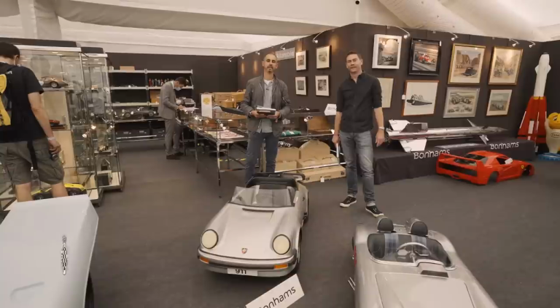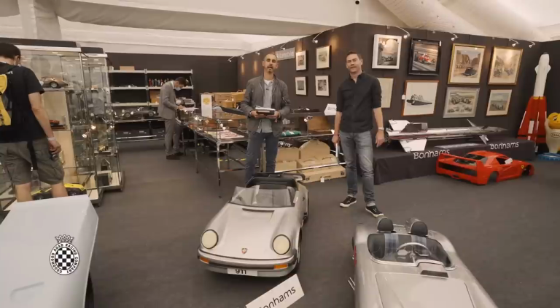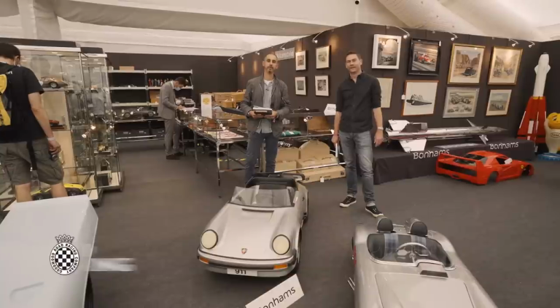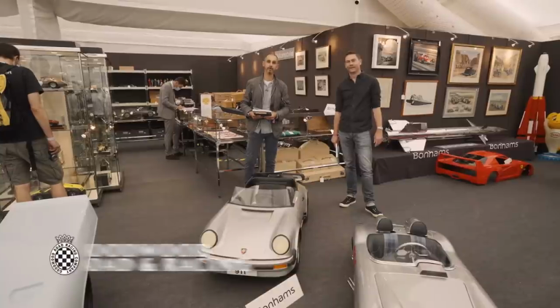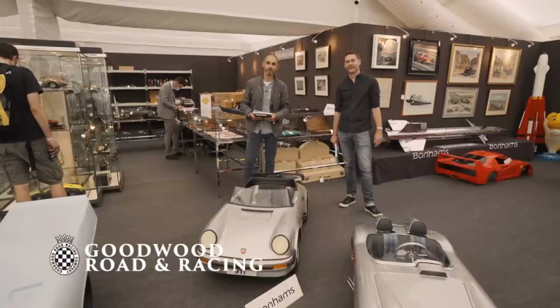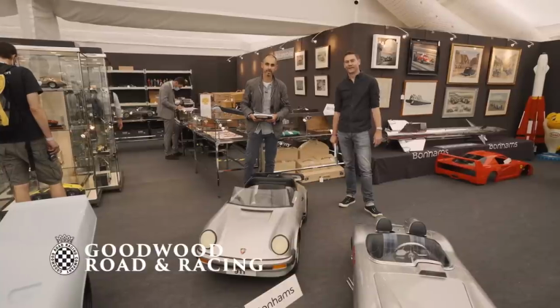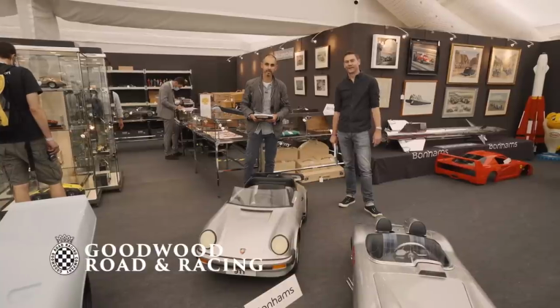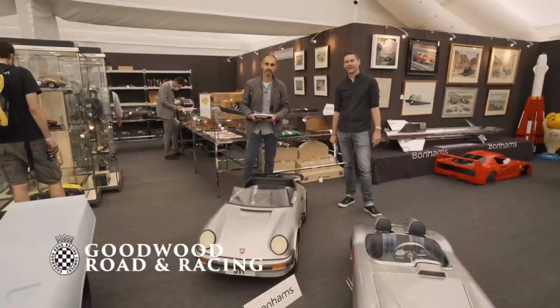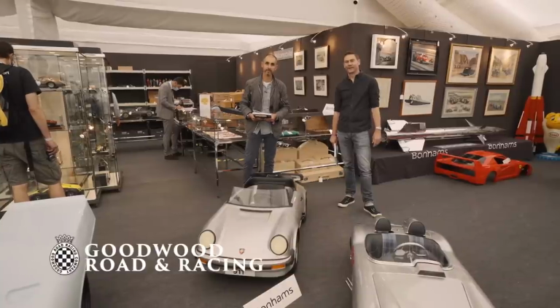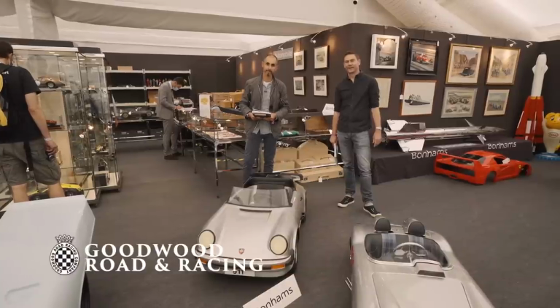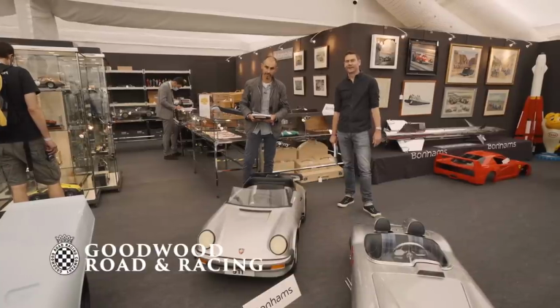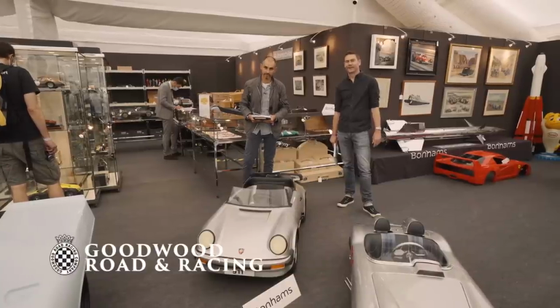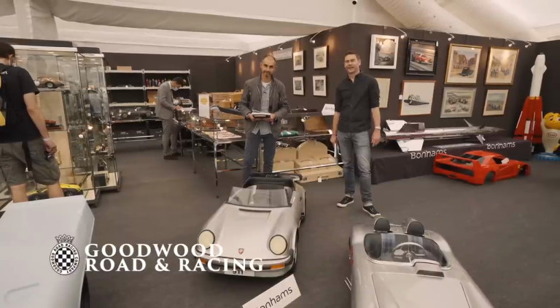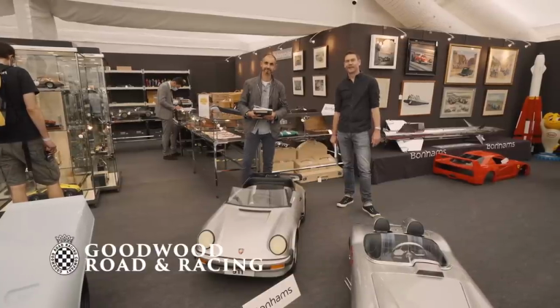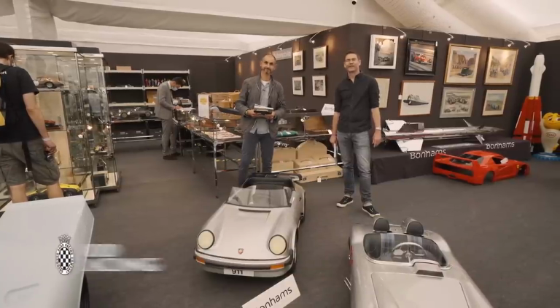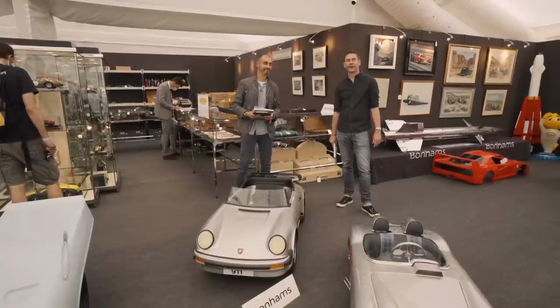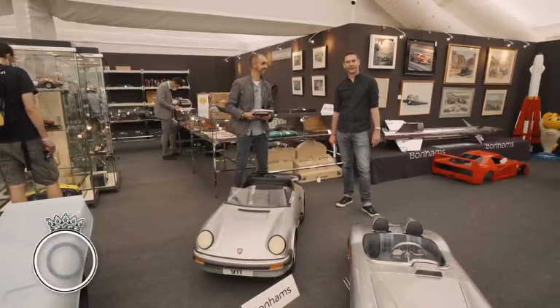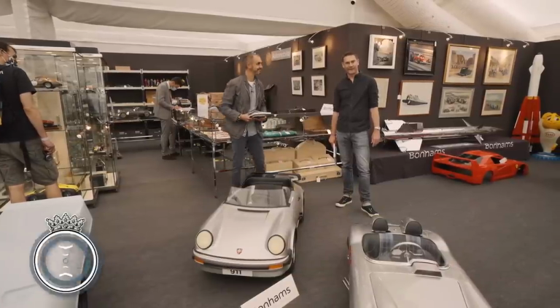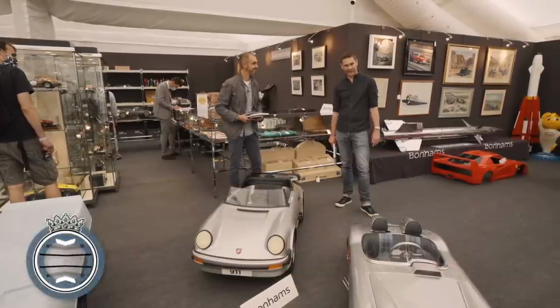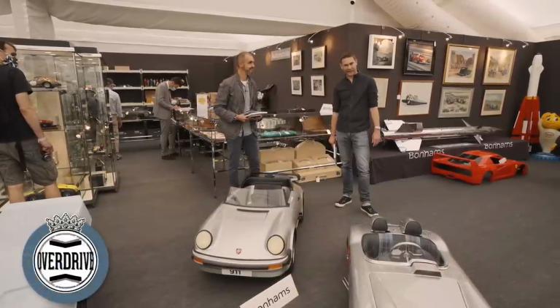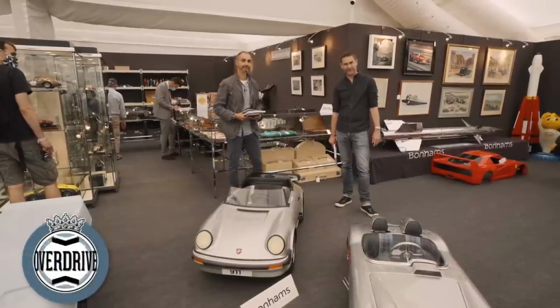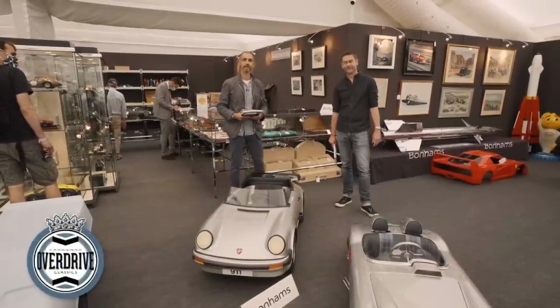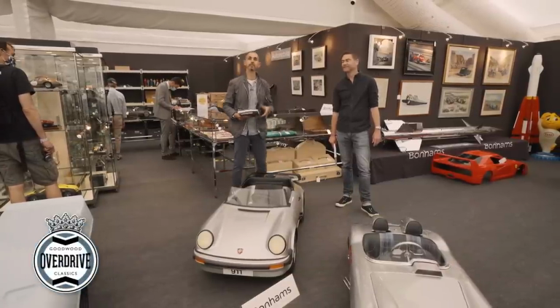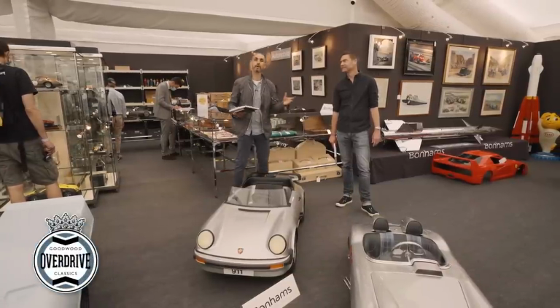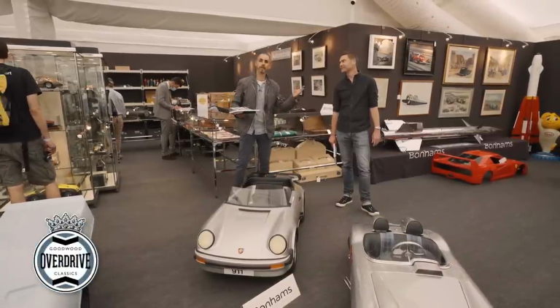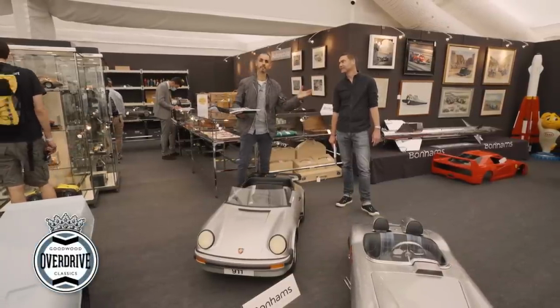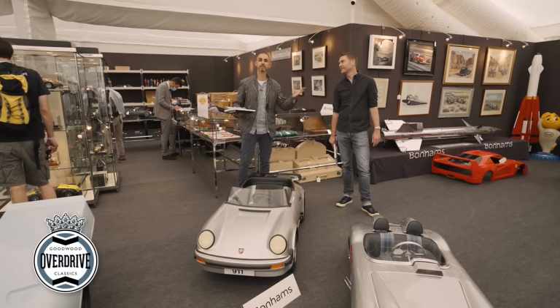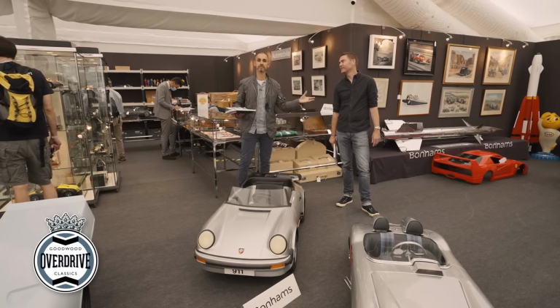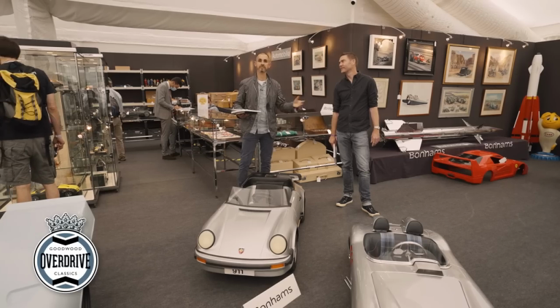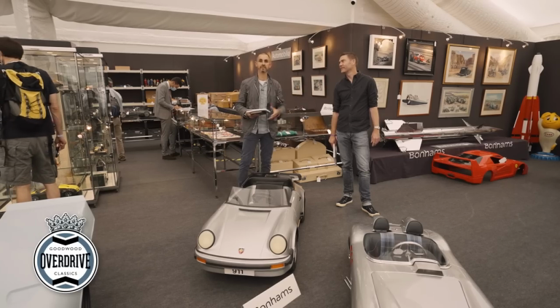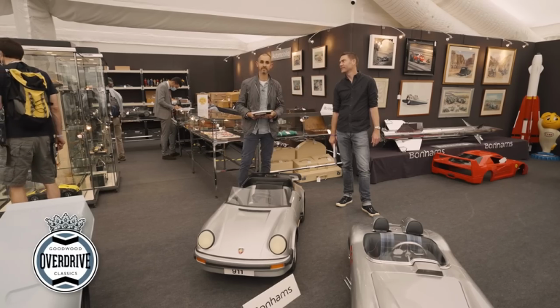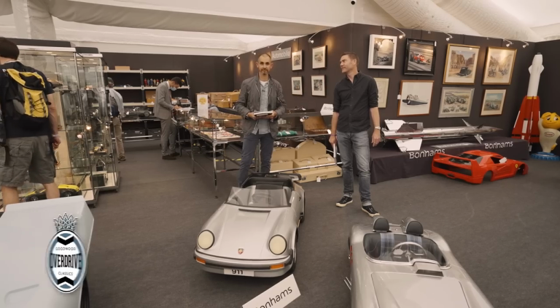Hello, I'm Johnny Smith from The Late Brake Show. I'm Richard Porter from Smith Petrol — you might know us better as Smith and Sniff.